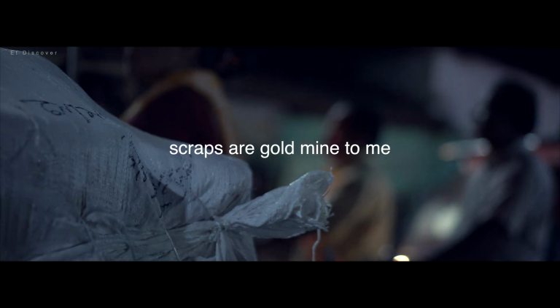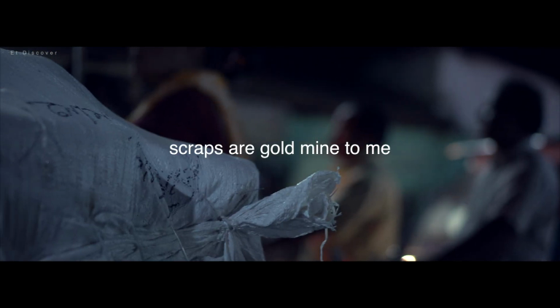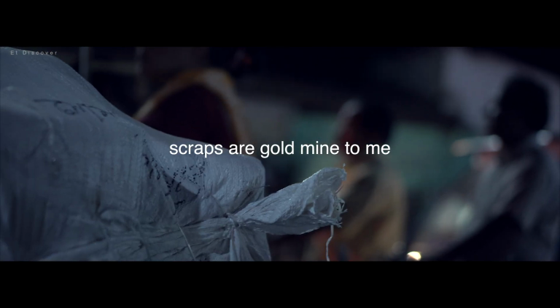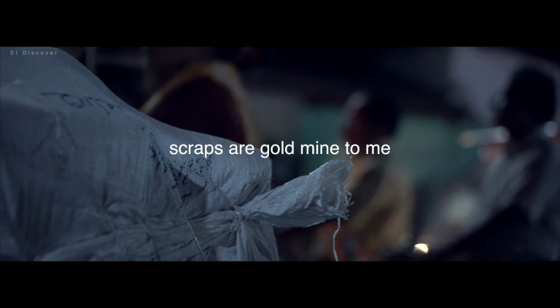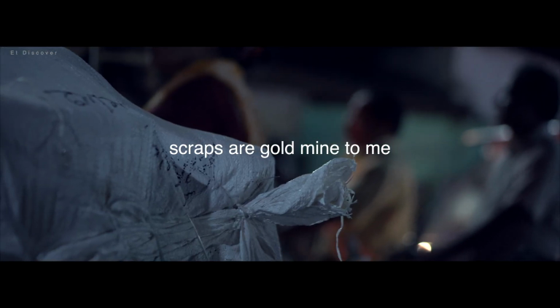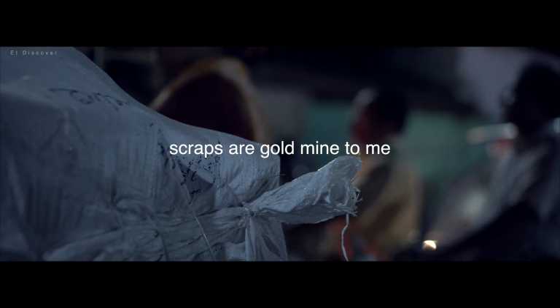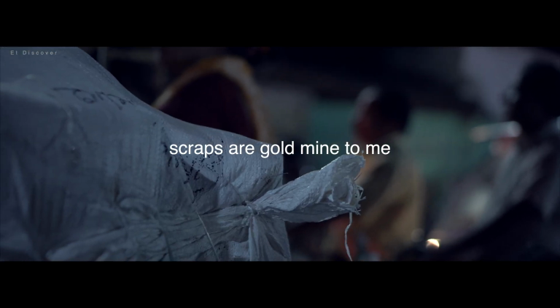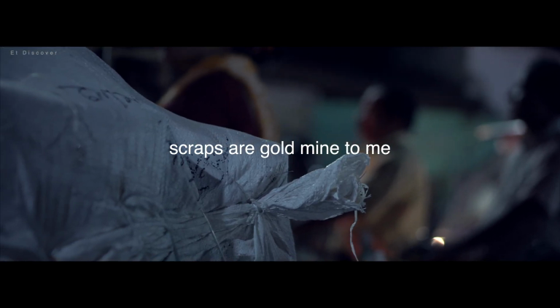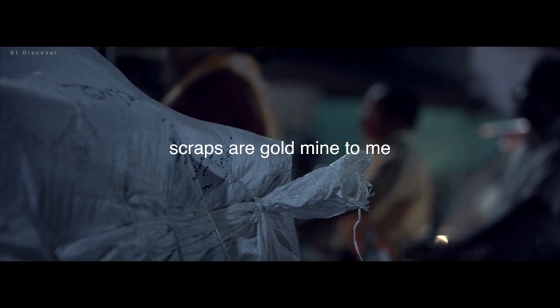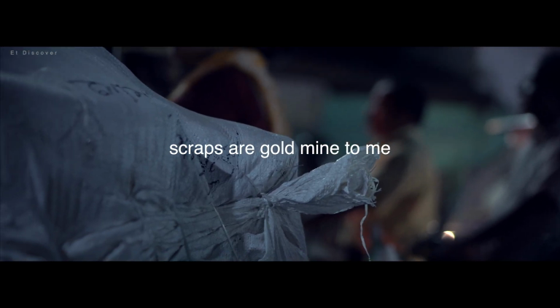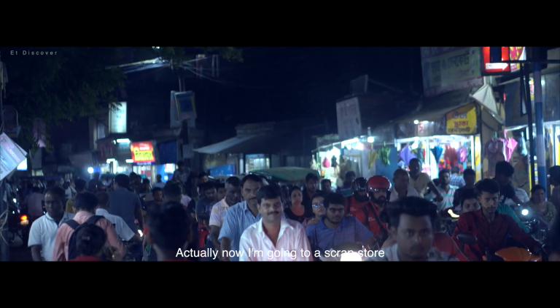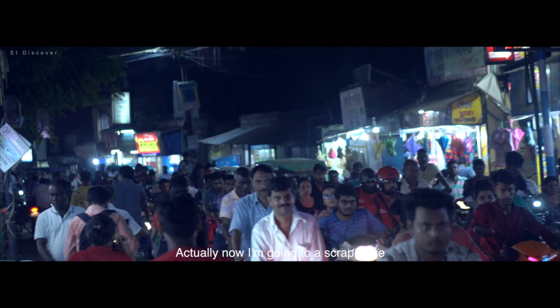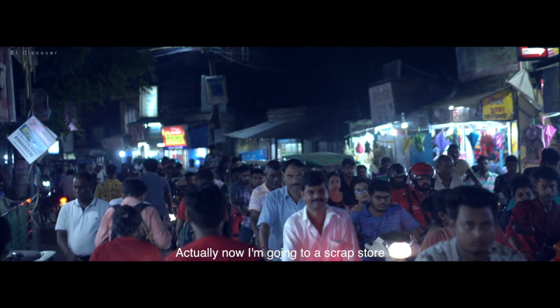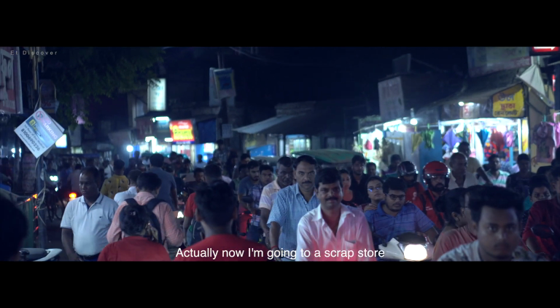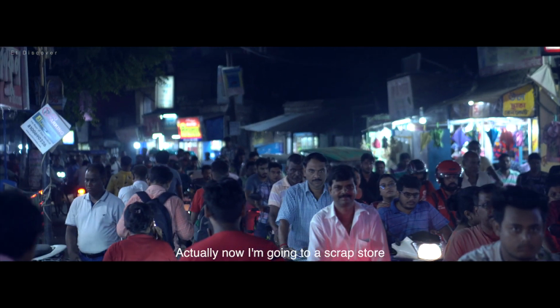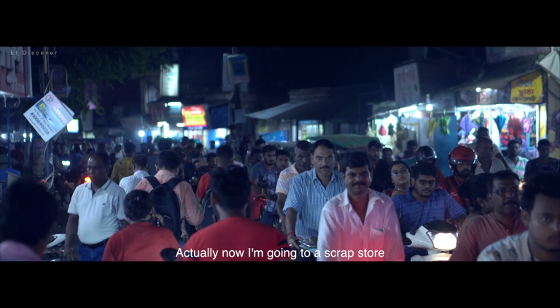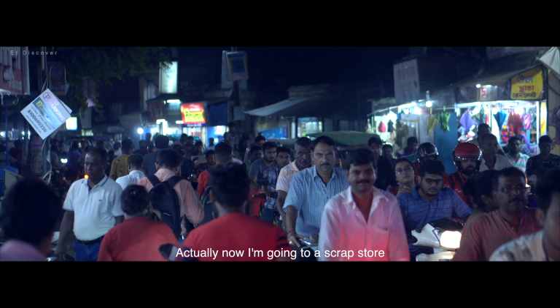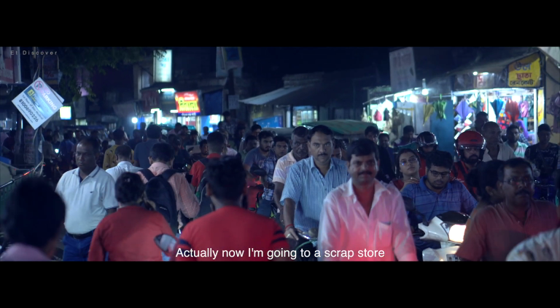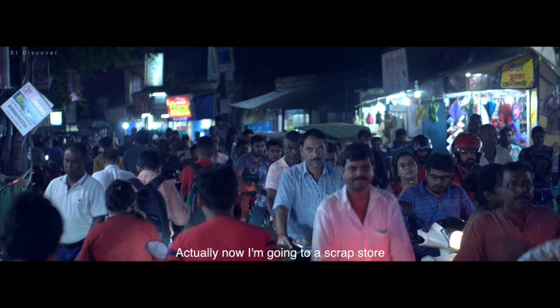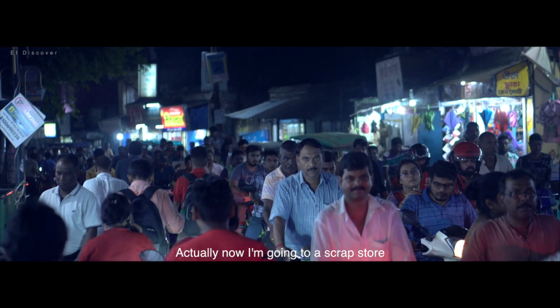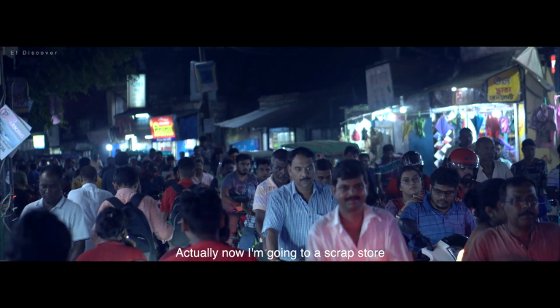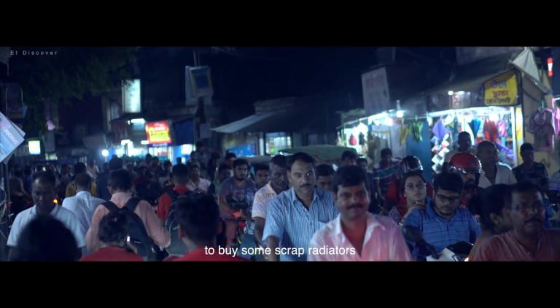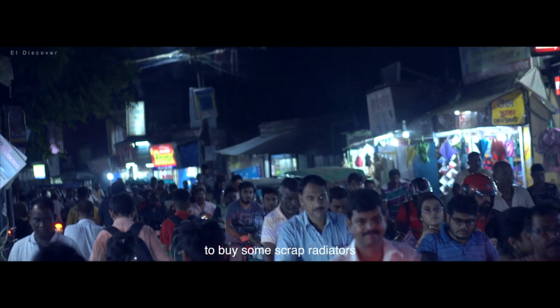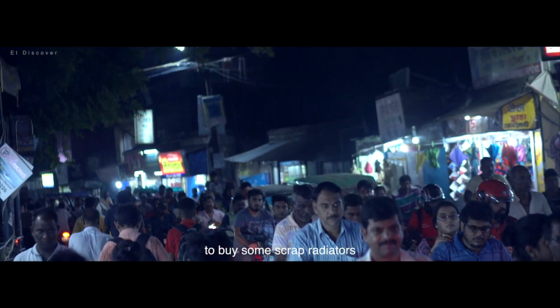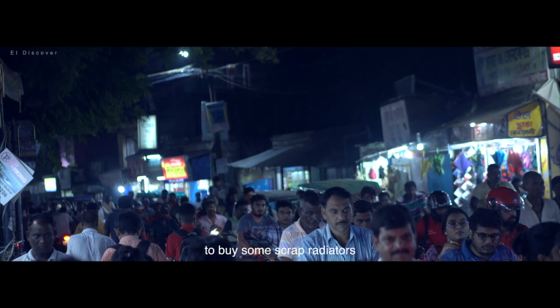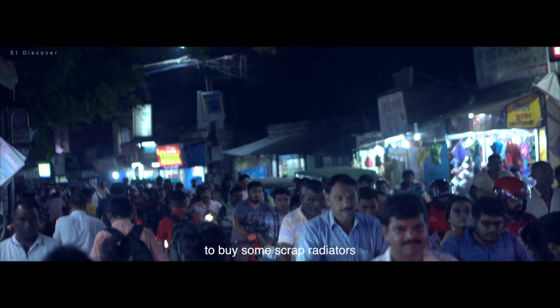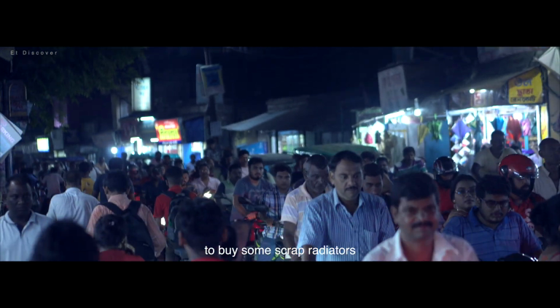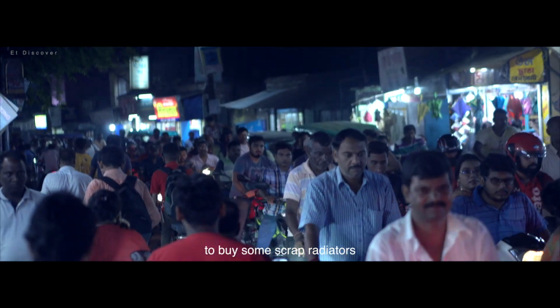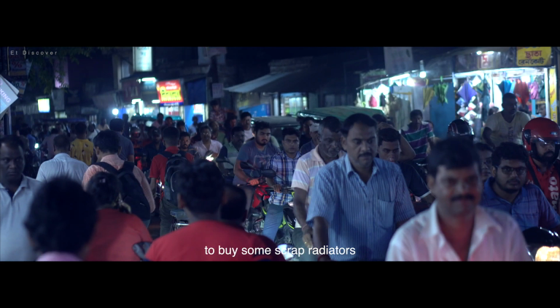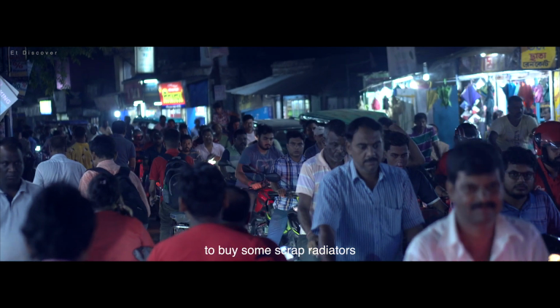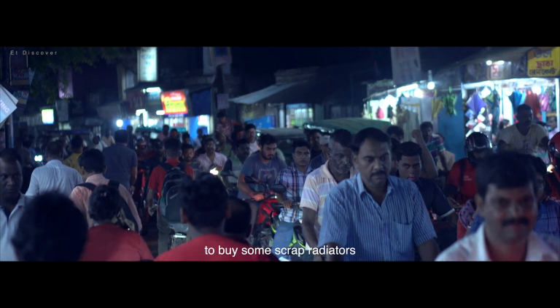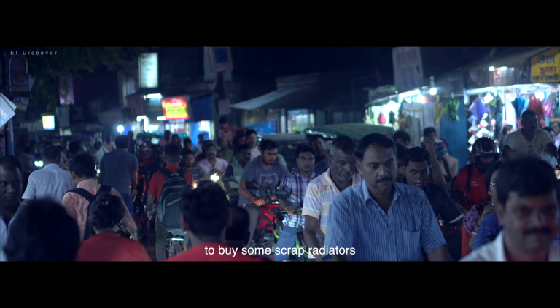Scraps are a gold mine to me. I am going to a scrap store to buy some scrap radiators.